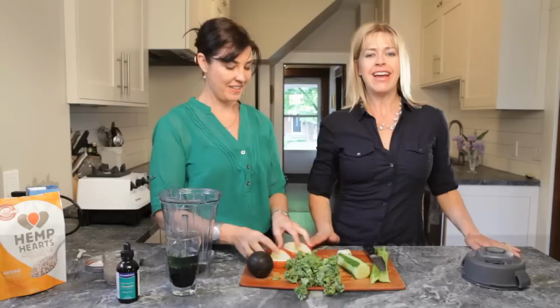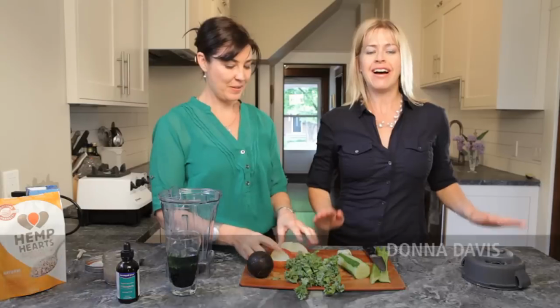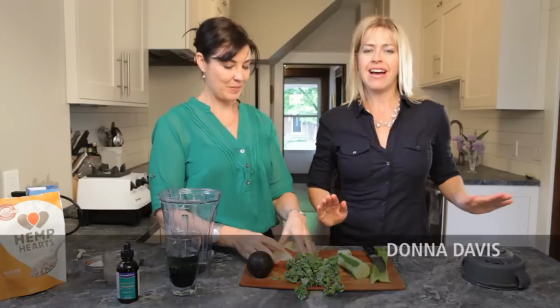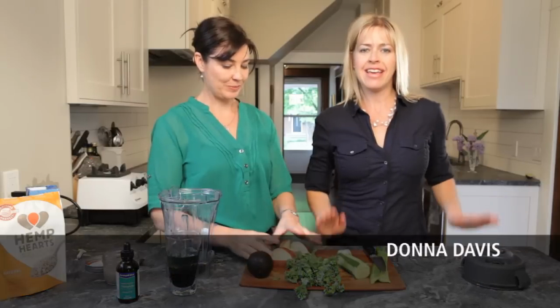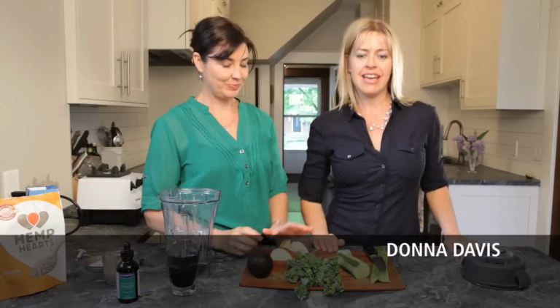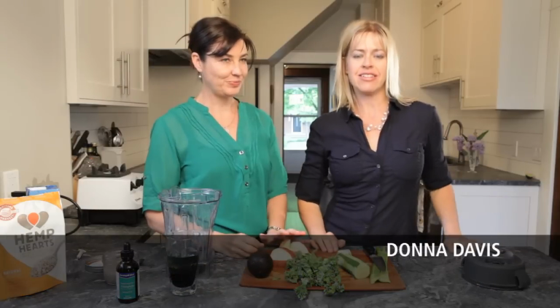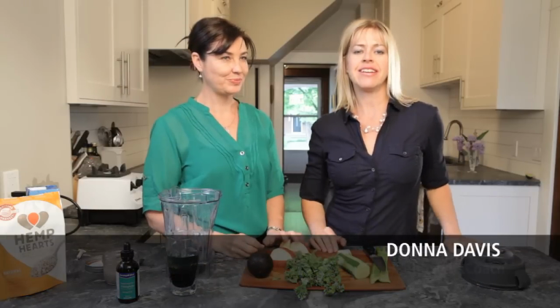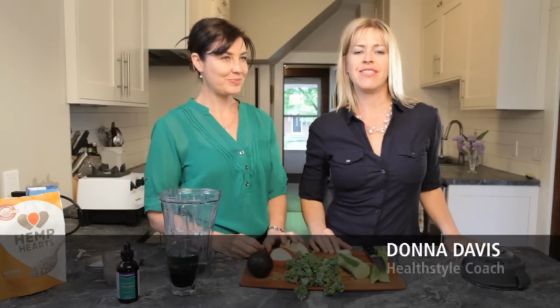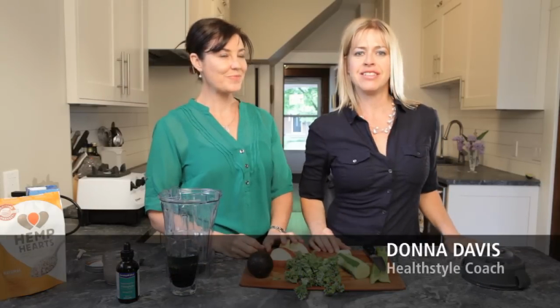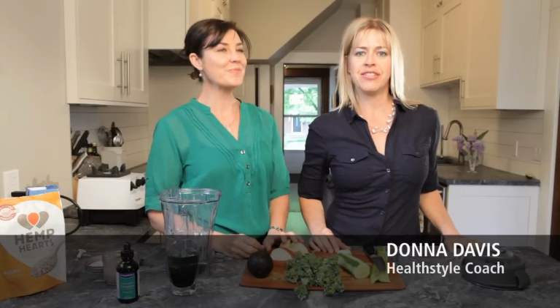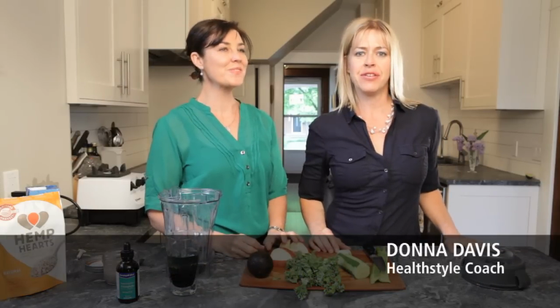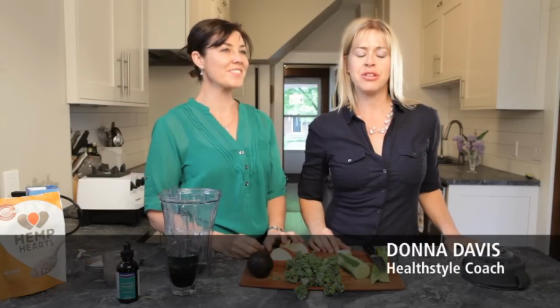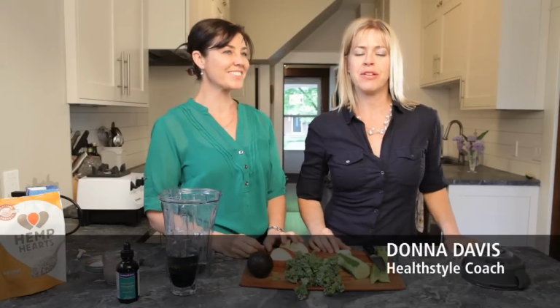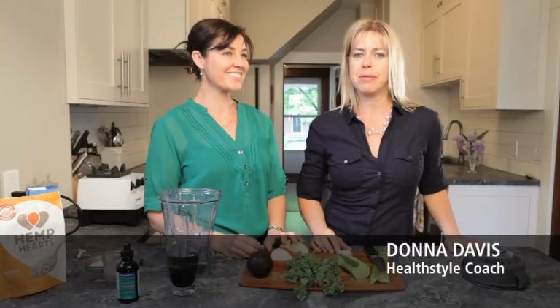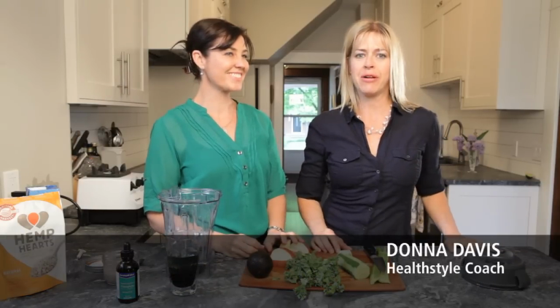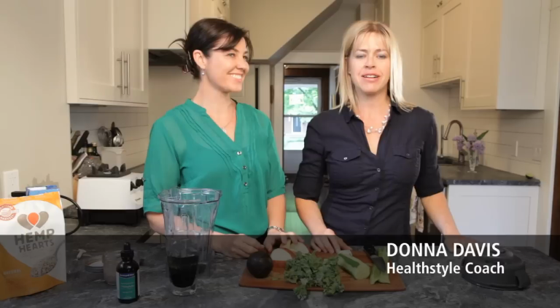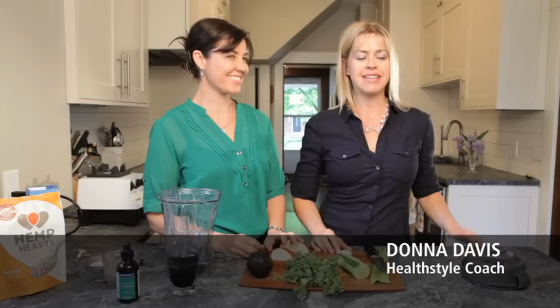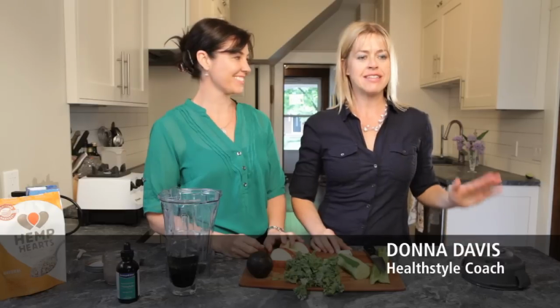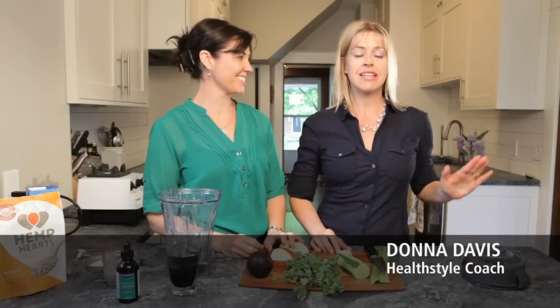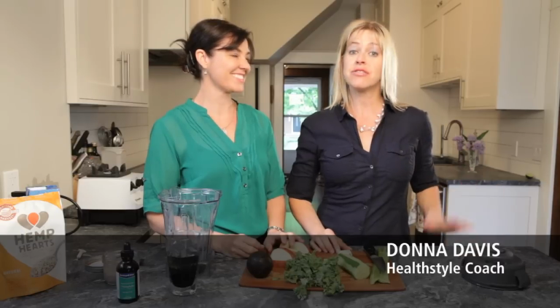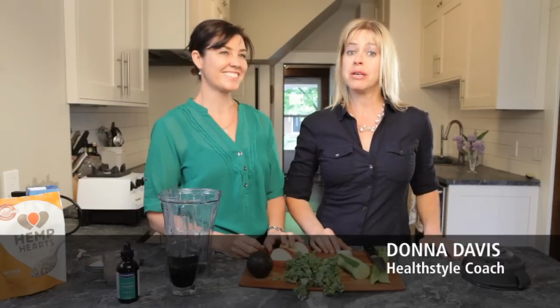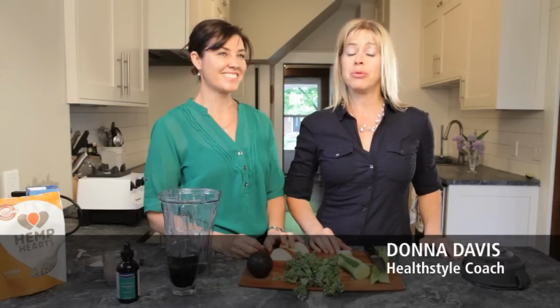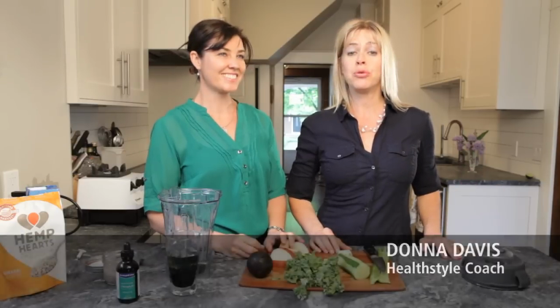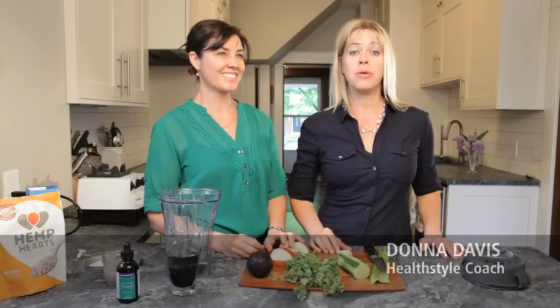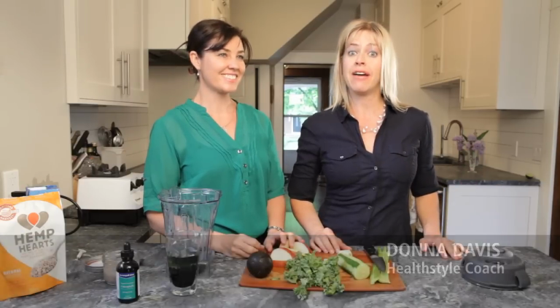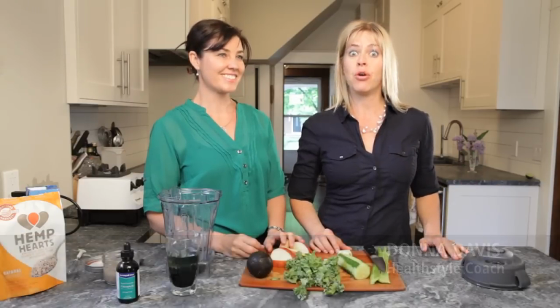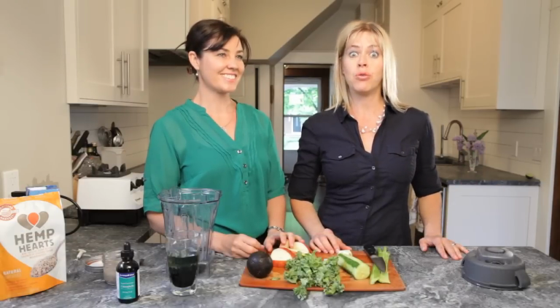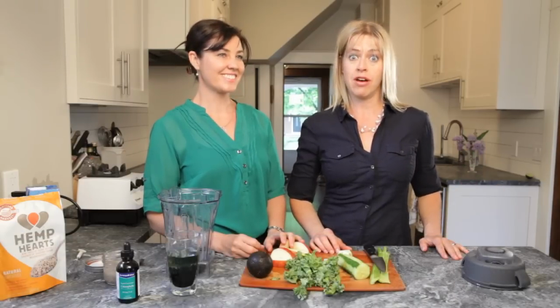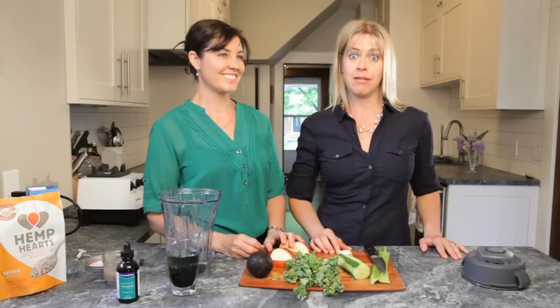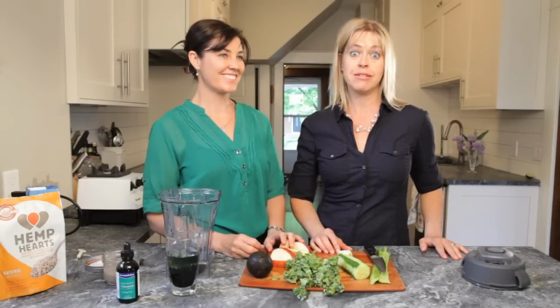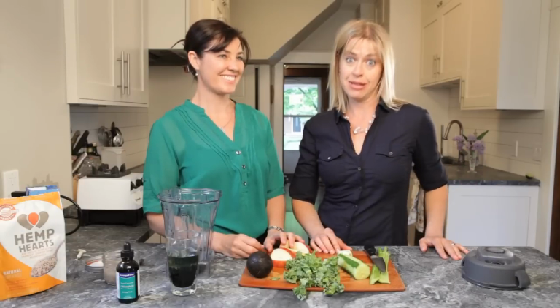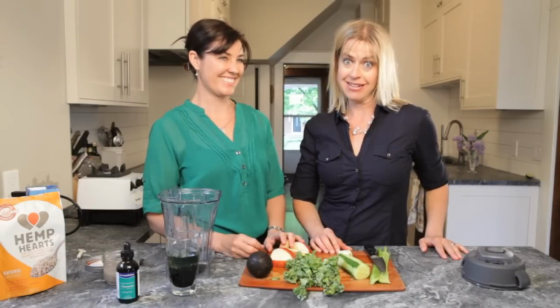Hi gang, Donna Davis here from the 12-Day Power Cleanse, the cleanse for people who have no time to cleanse.